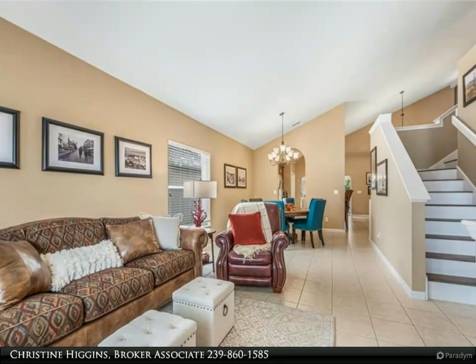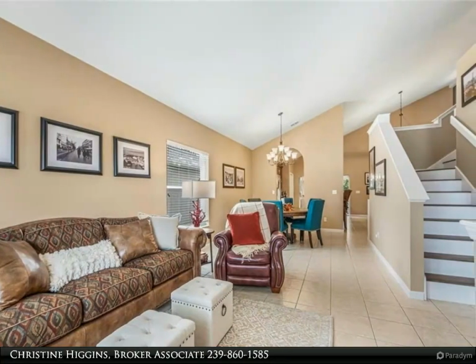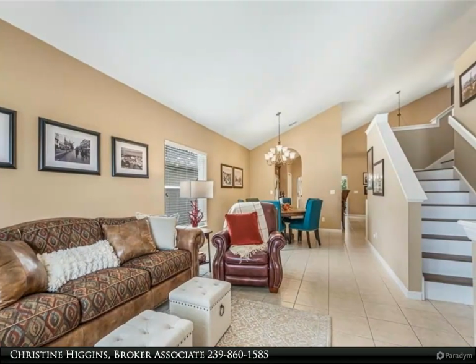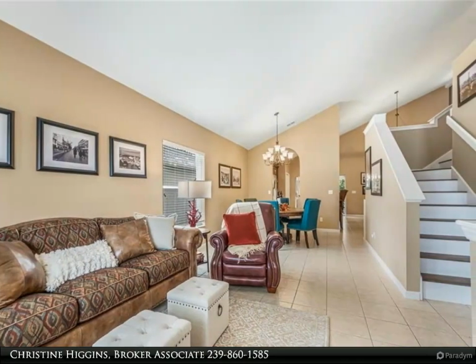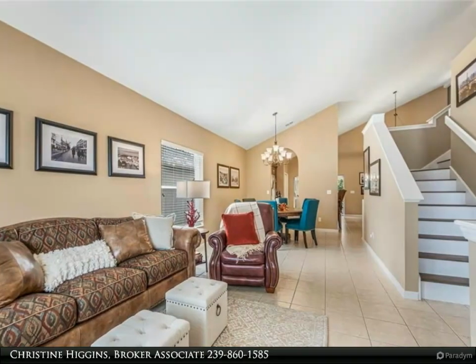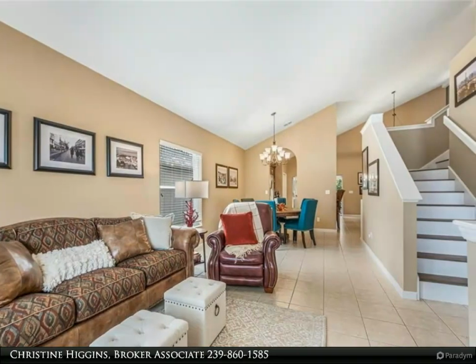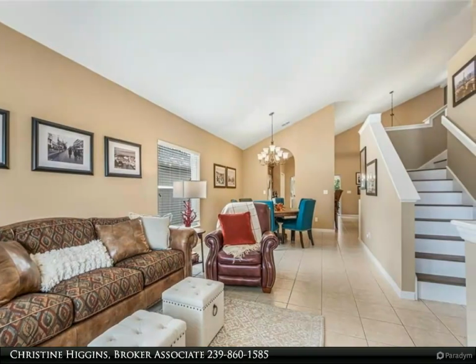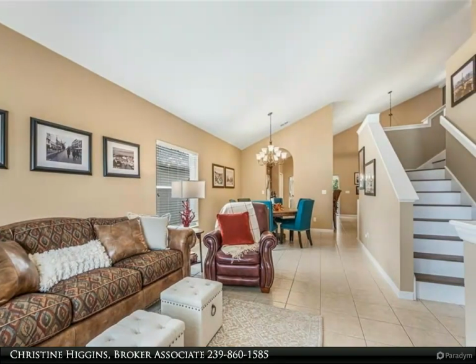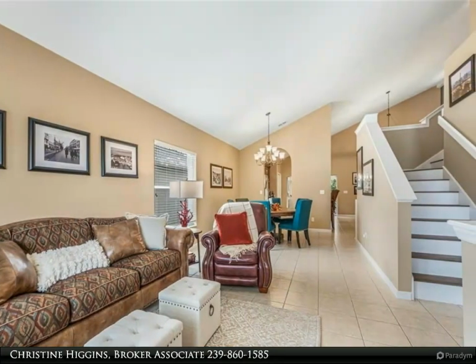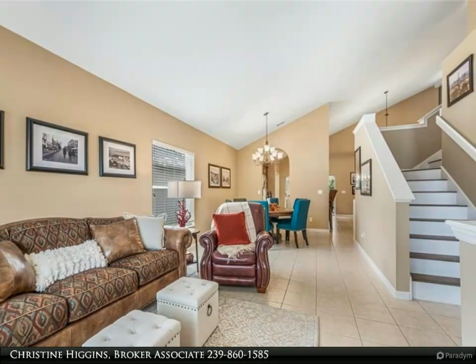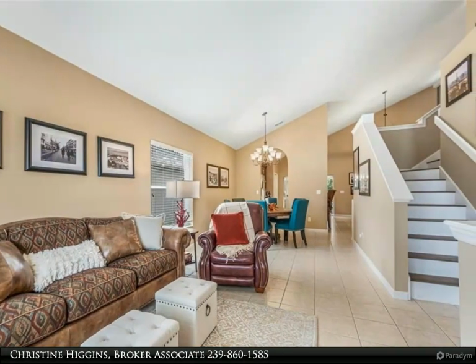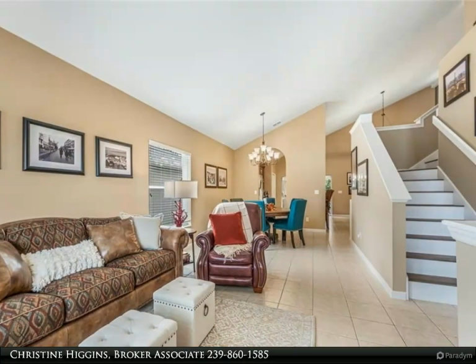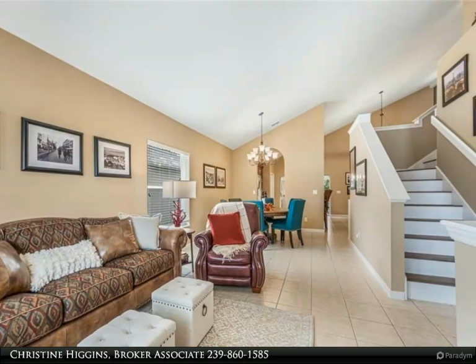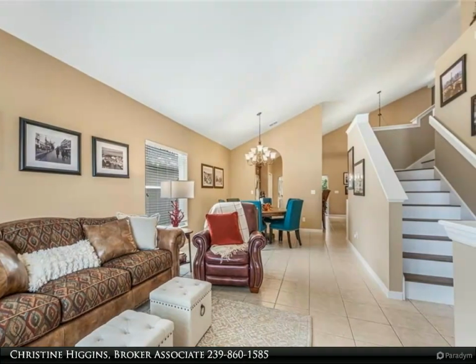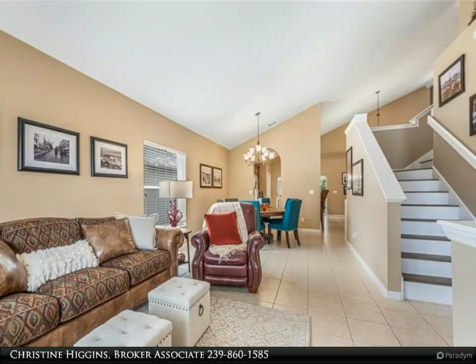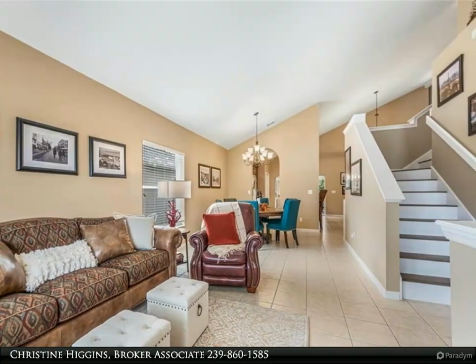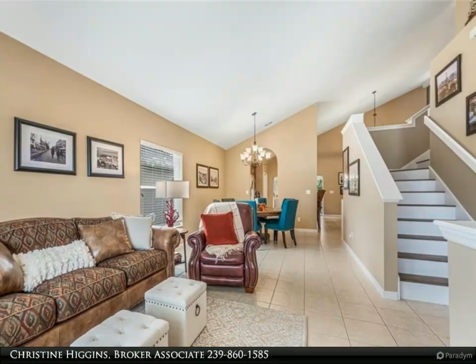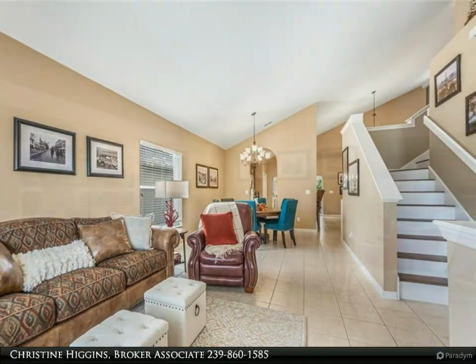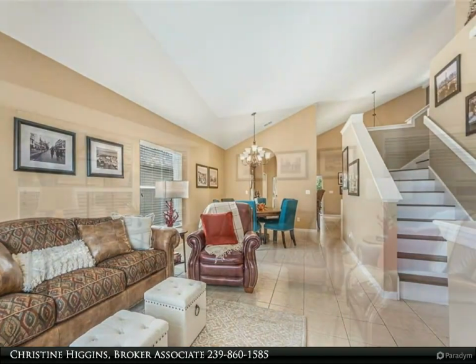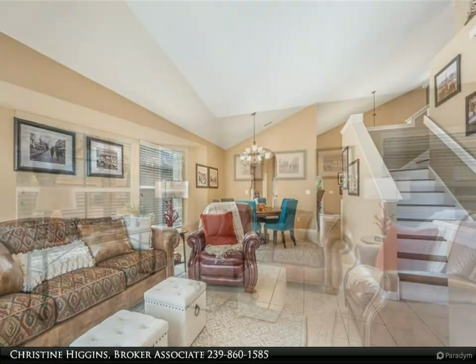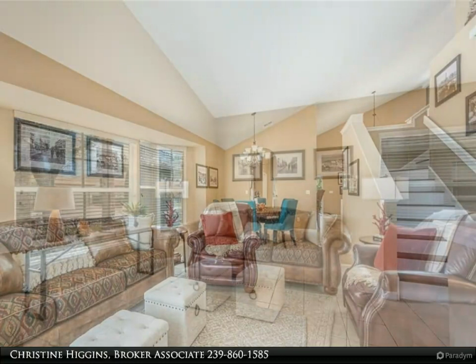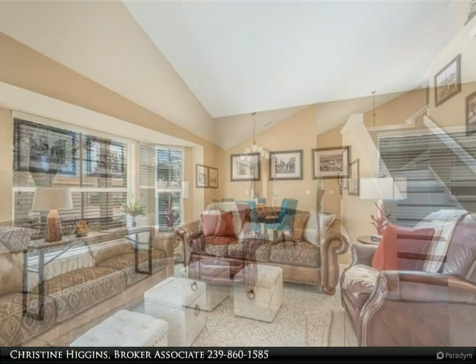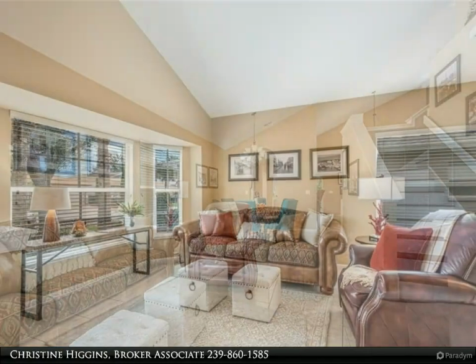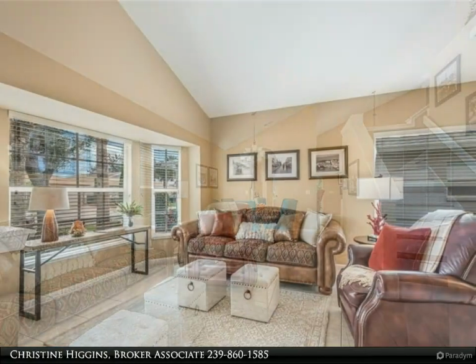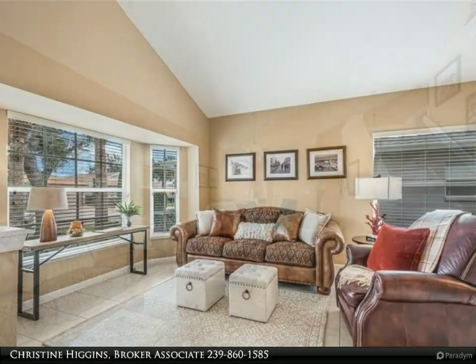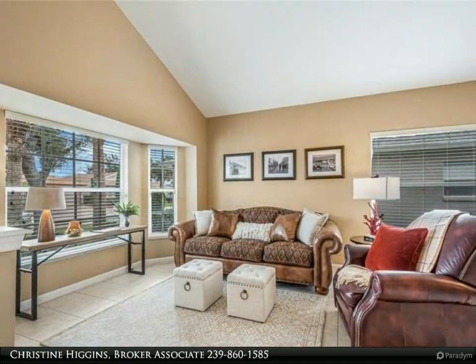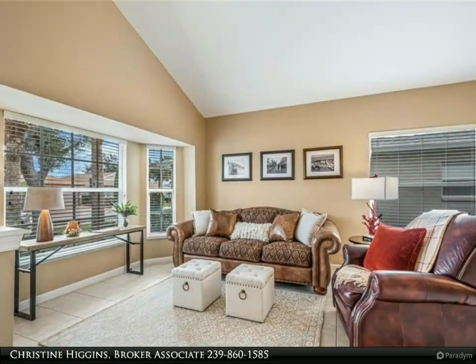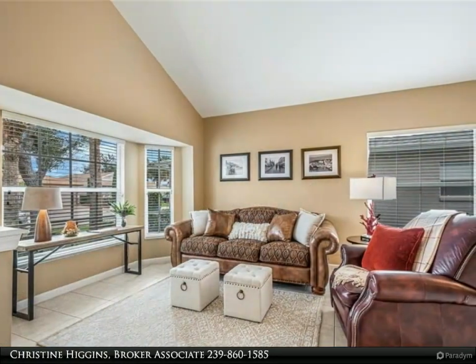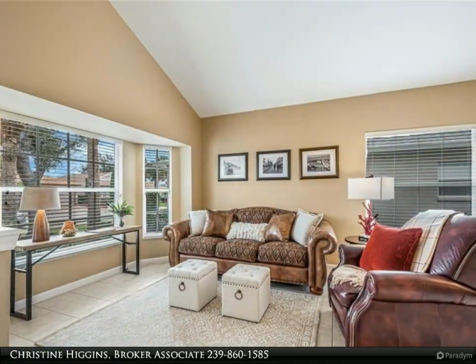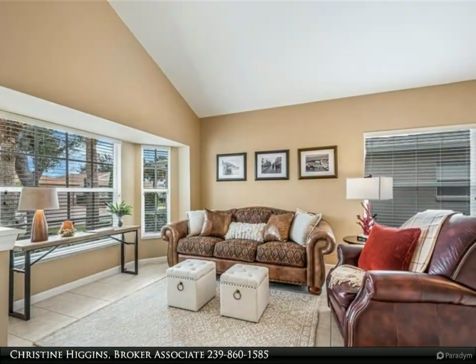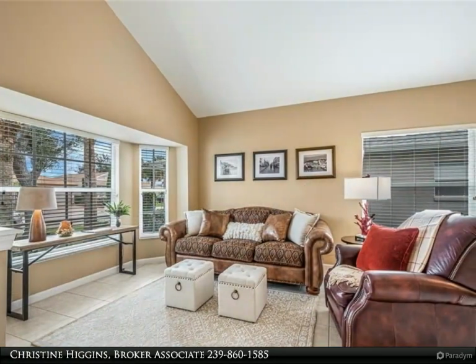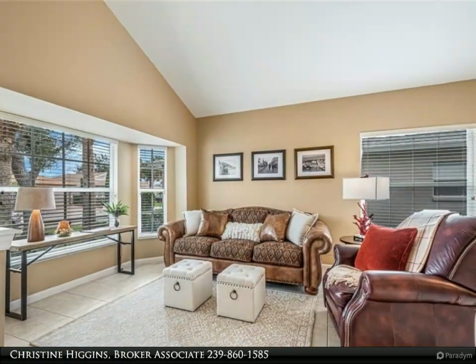Revel in an open-concept living and dining area, a gourmet kitchen fit for culinary enthusiasts, an oversized family room, and an eat-in kitchen.